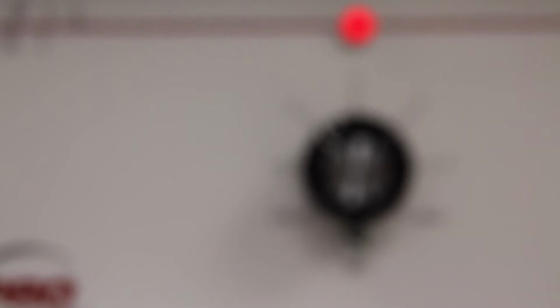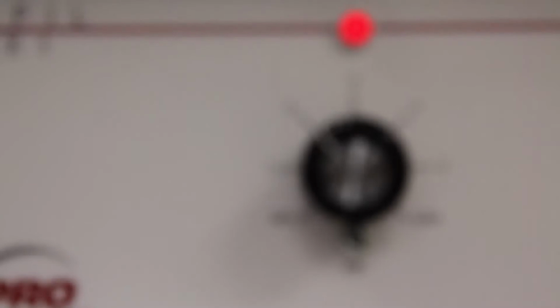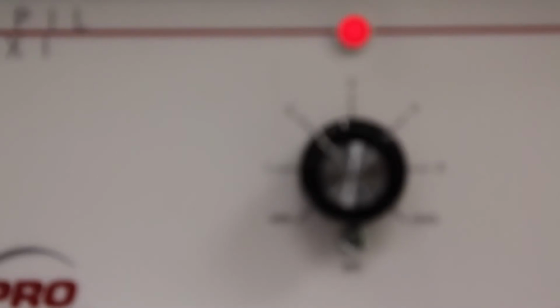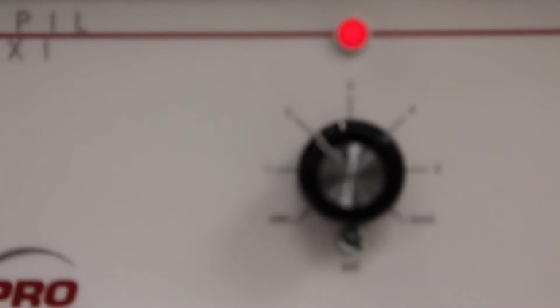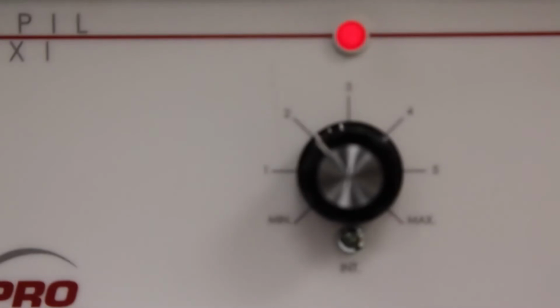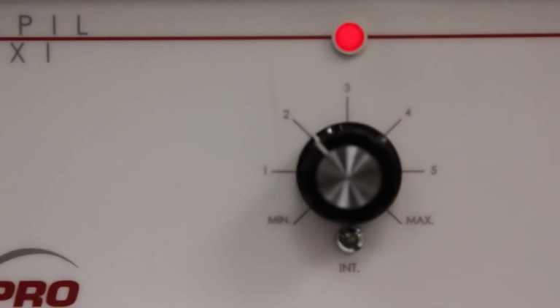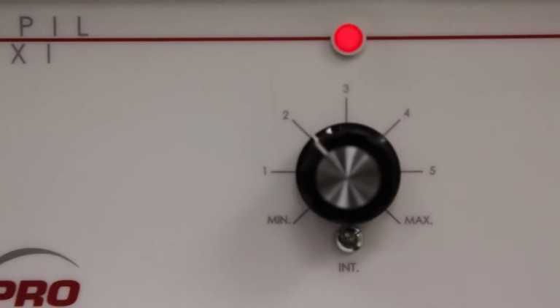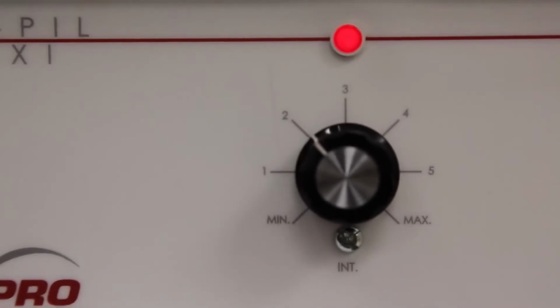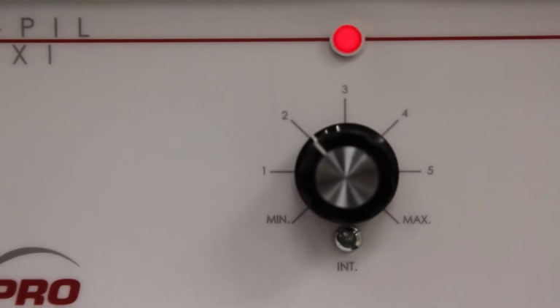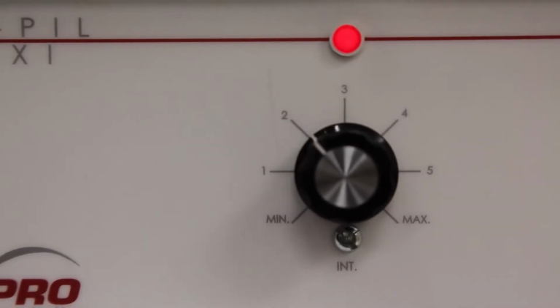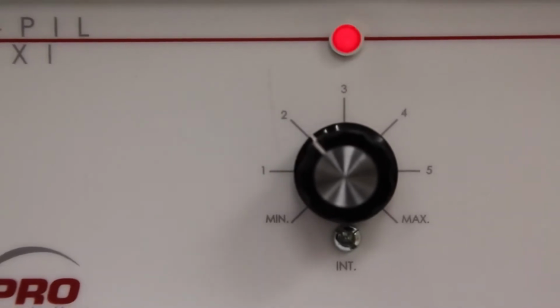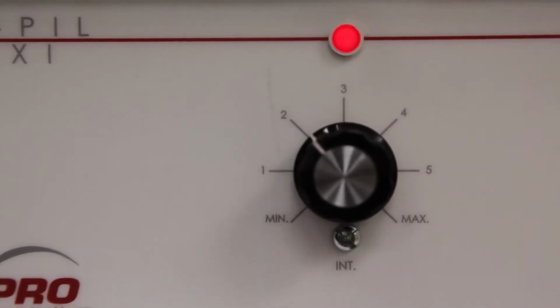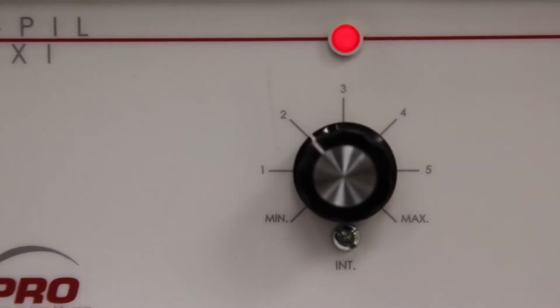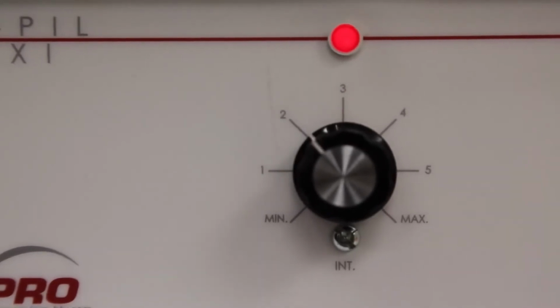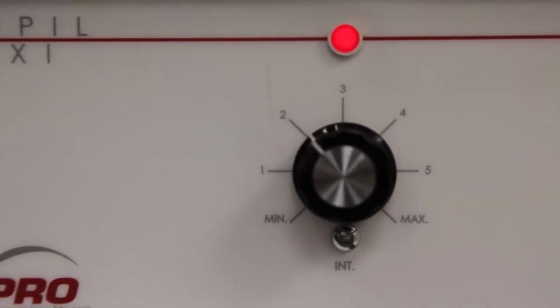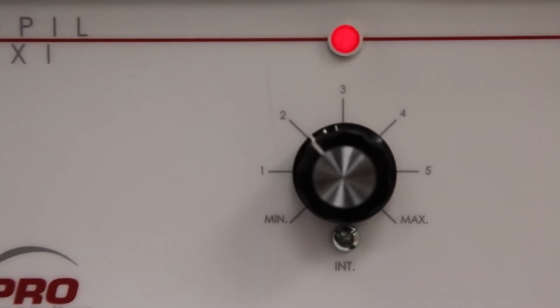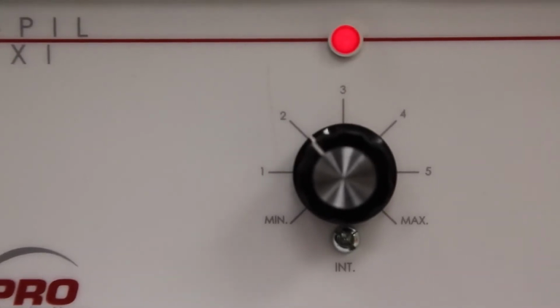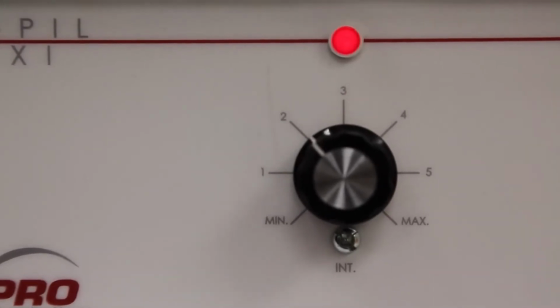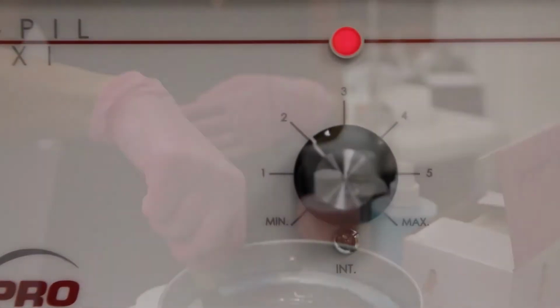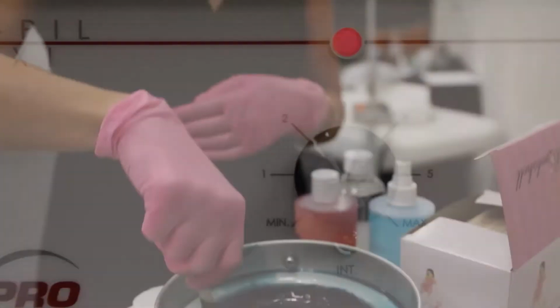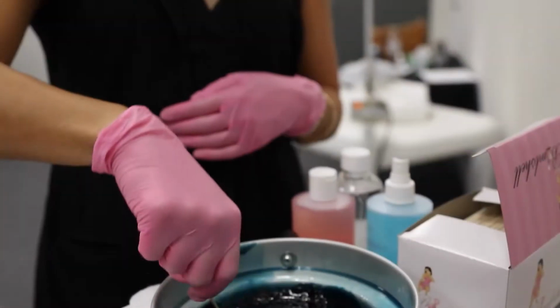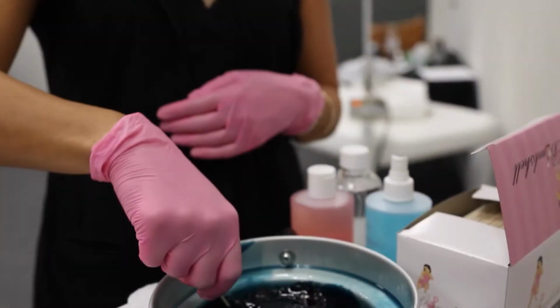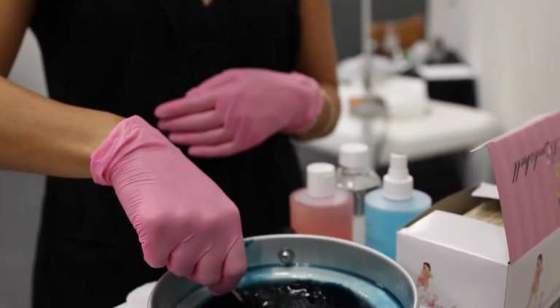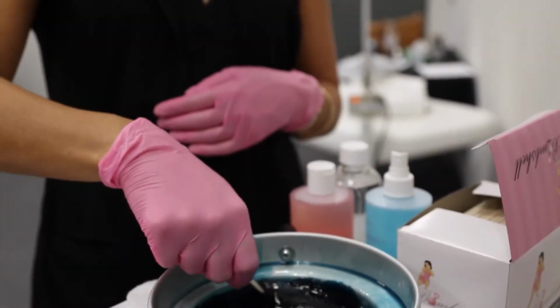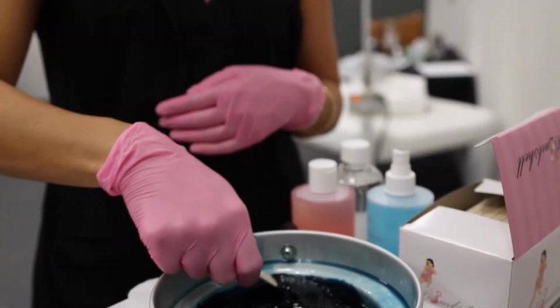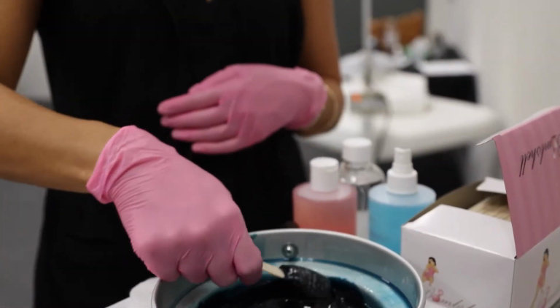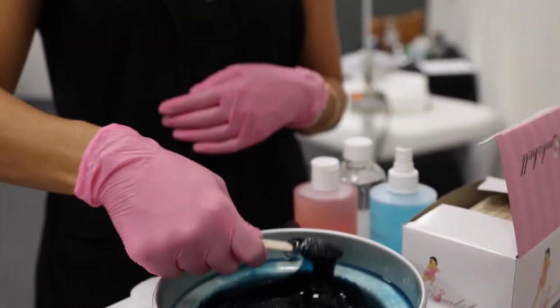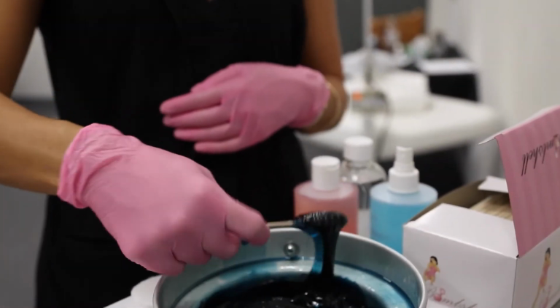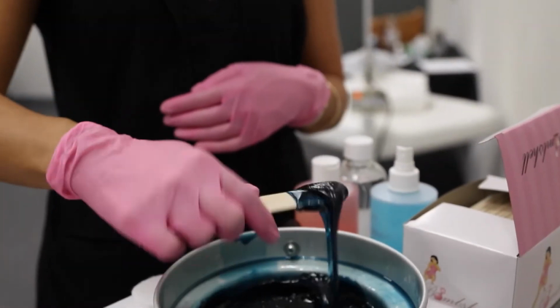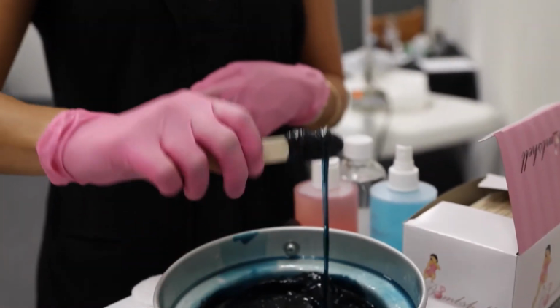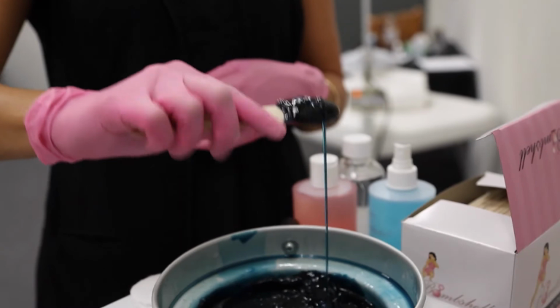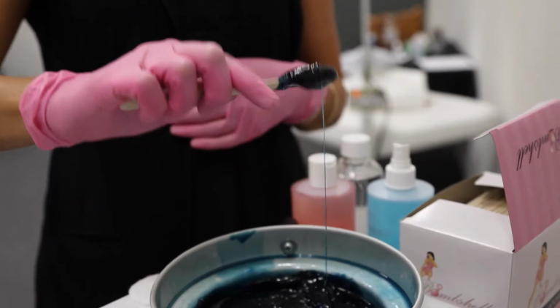Pancake. You know when your wax is at the perfect temperature when it looks and mixes like pancake batter.